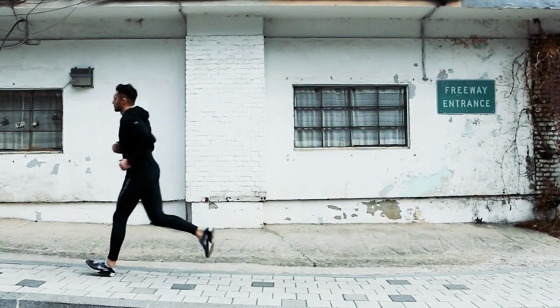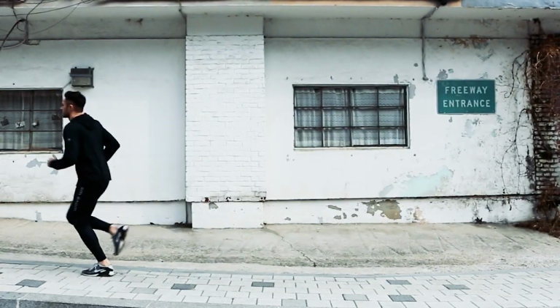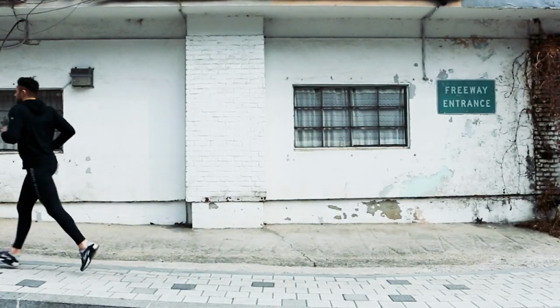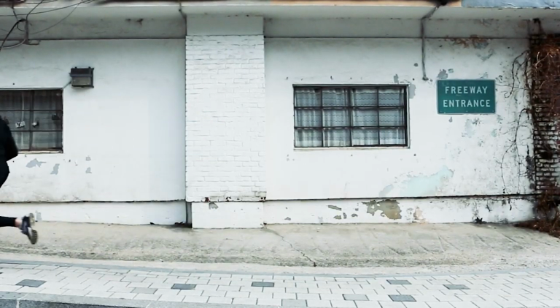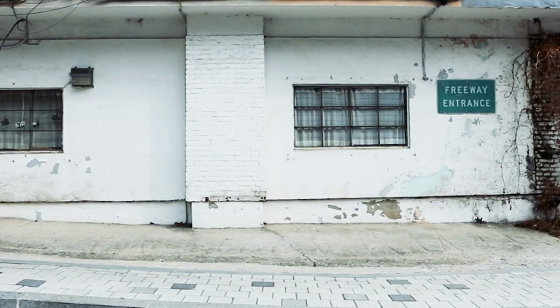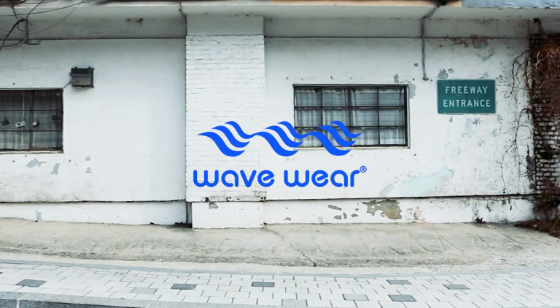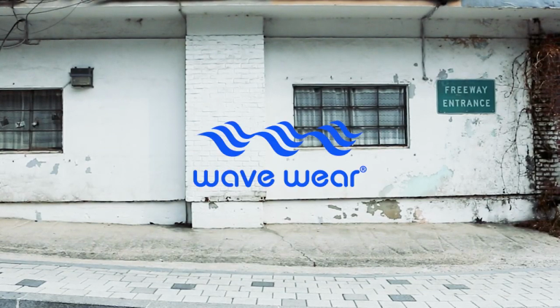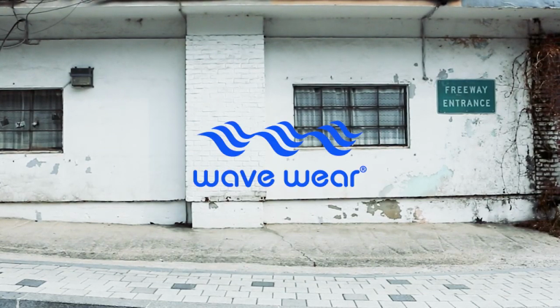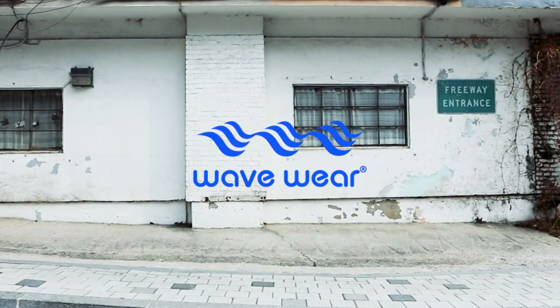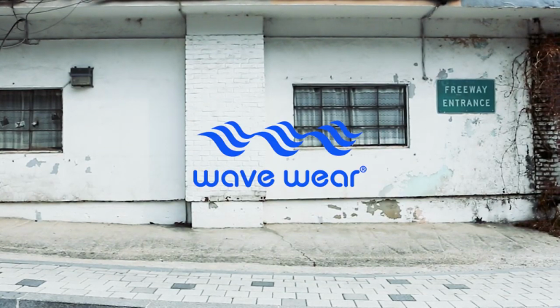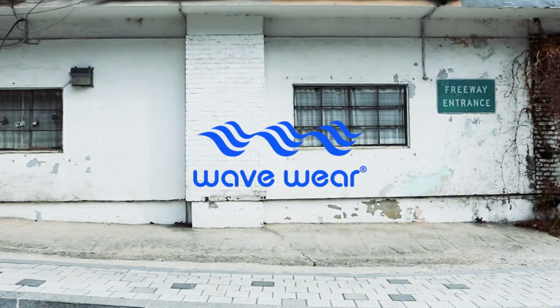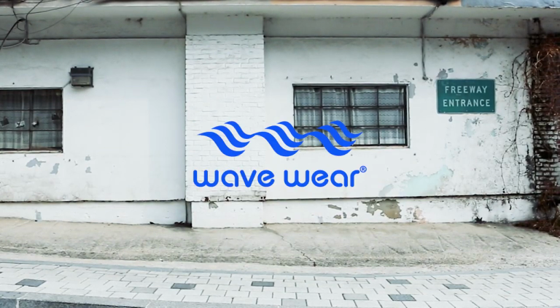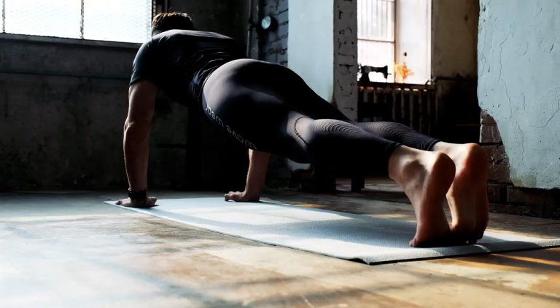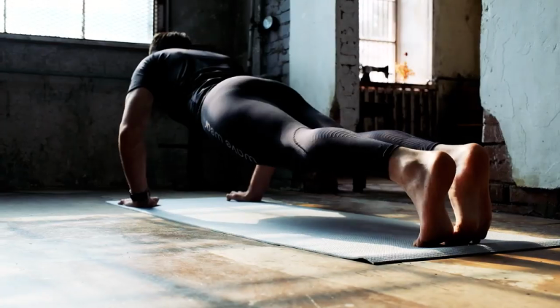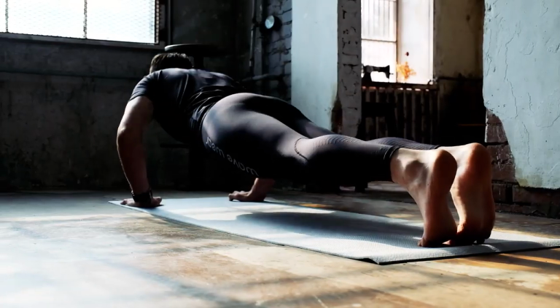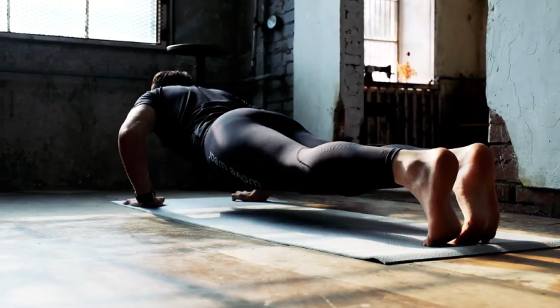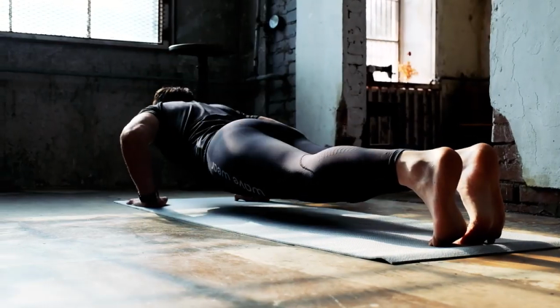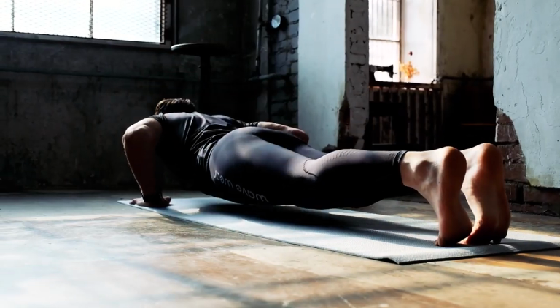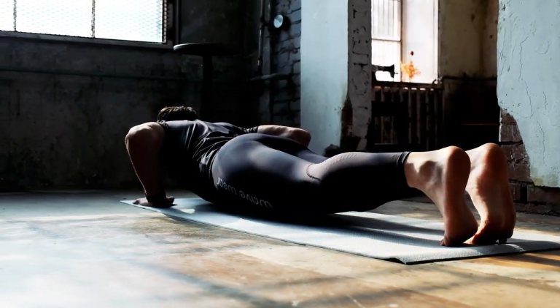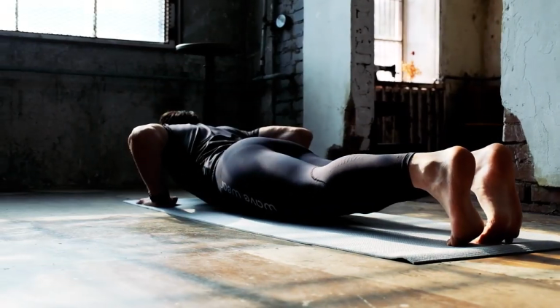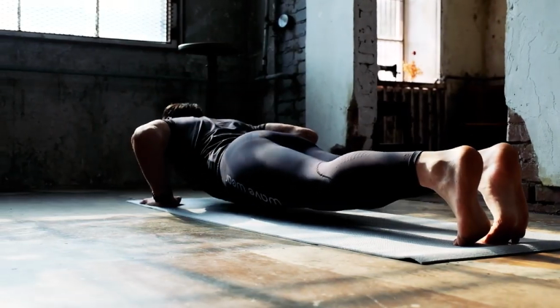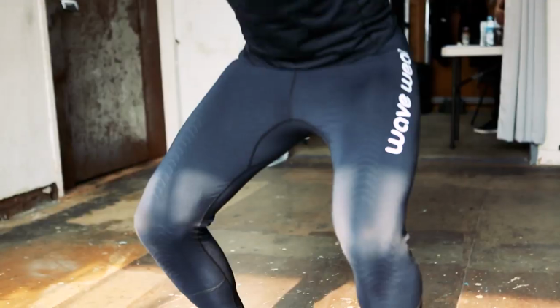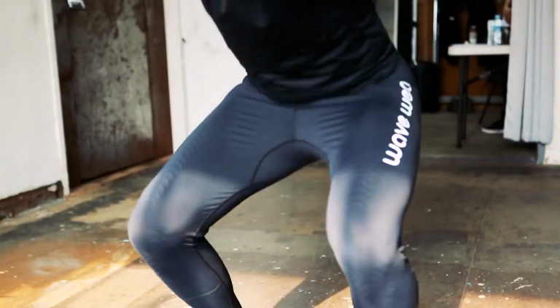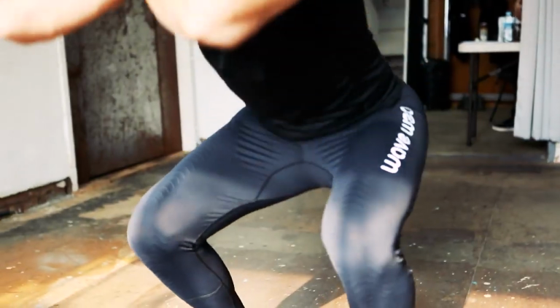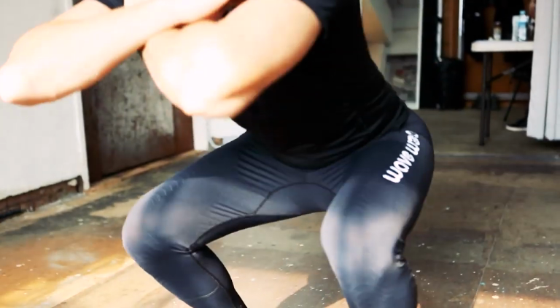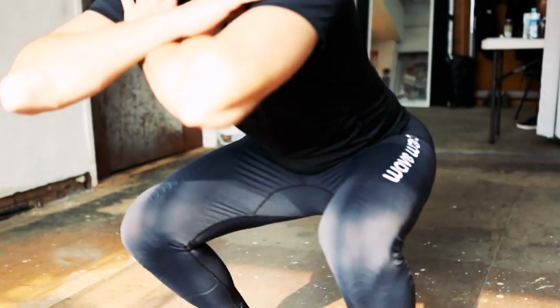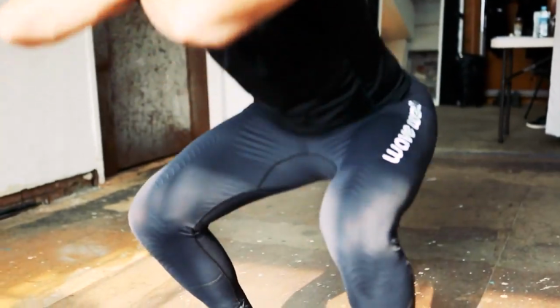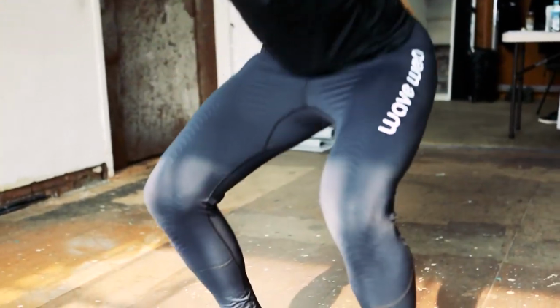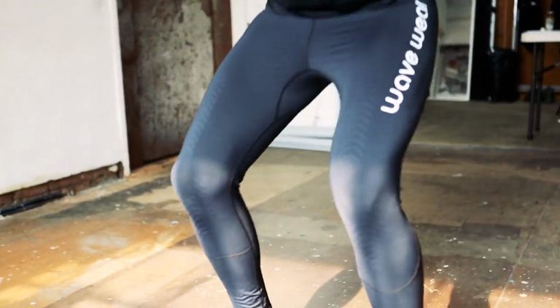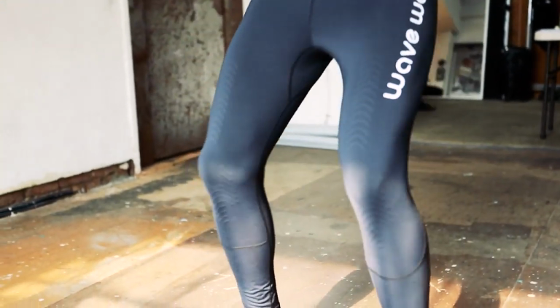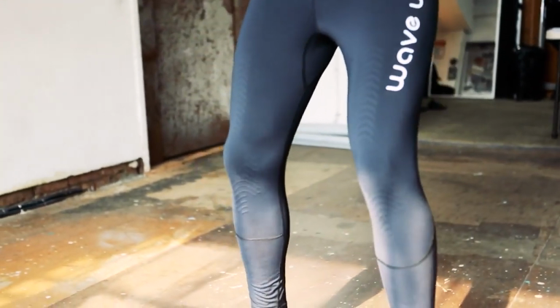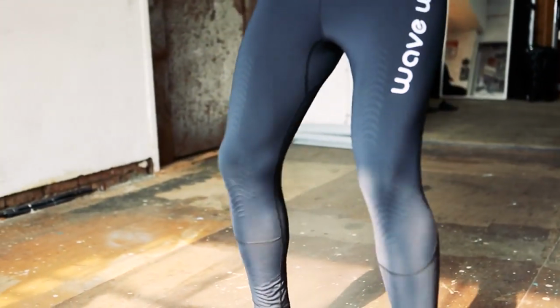Introducing Wavewear, when biosilicon technology meets performance sportswear.